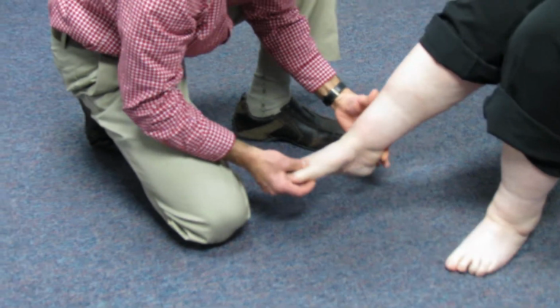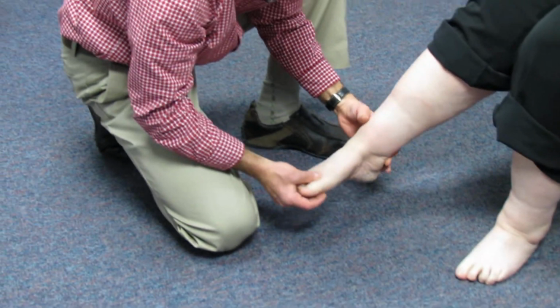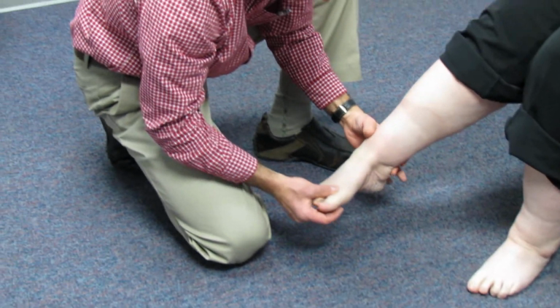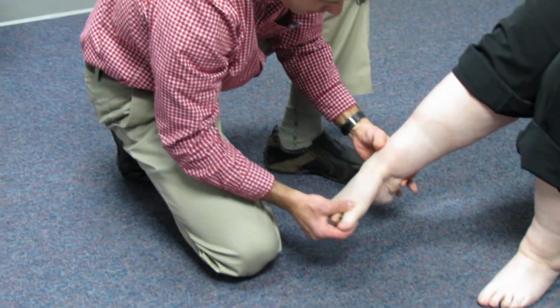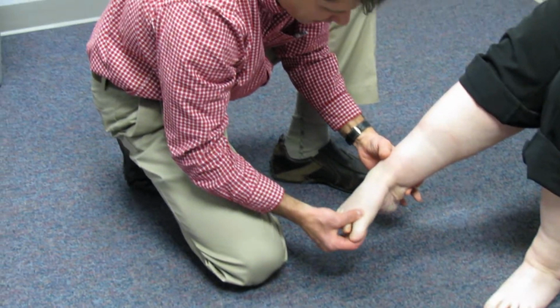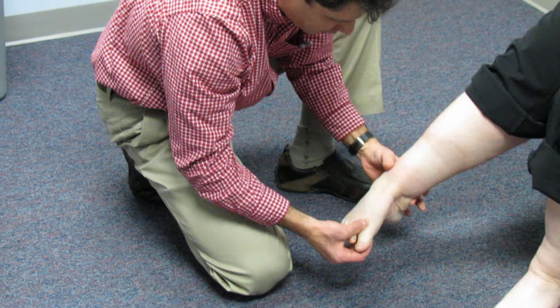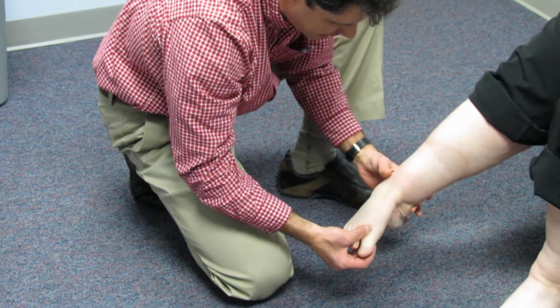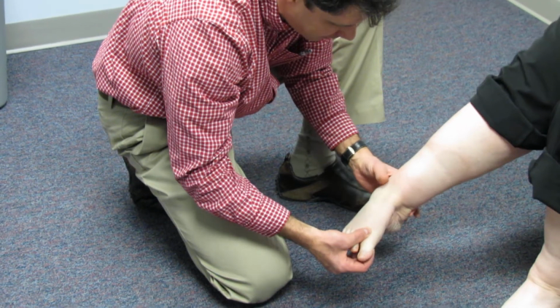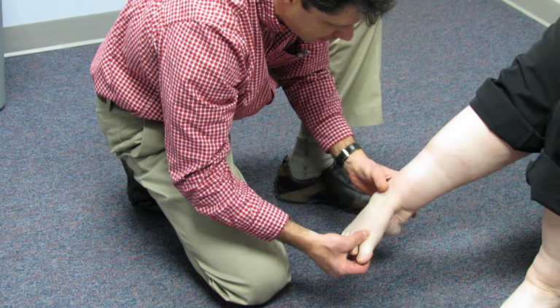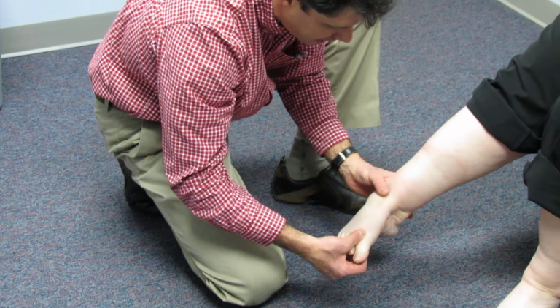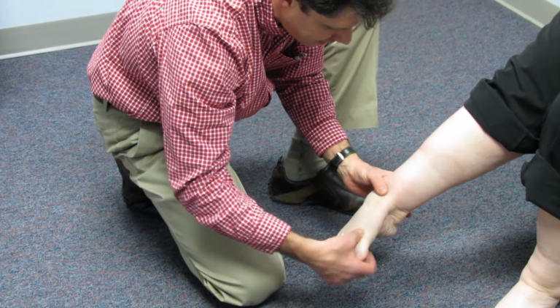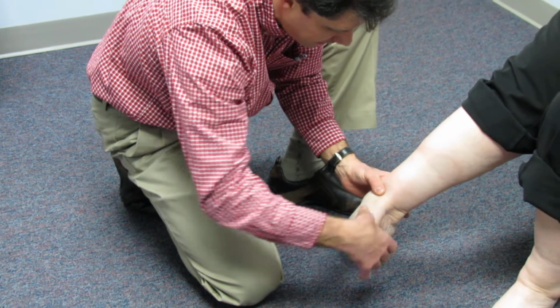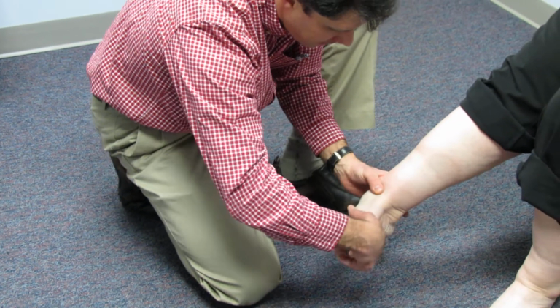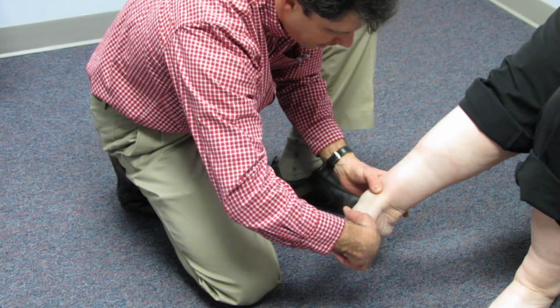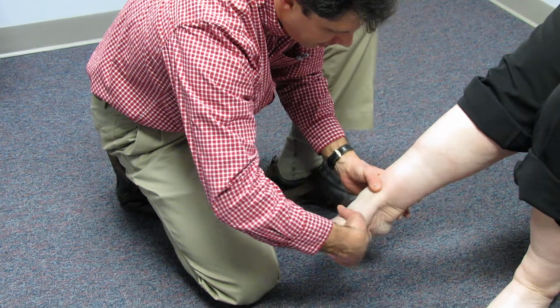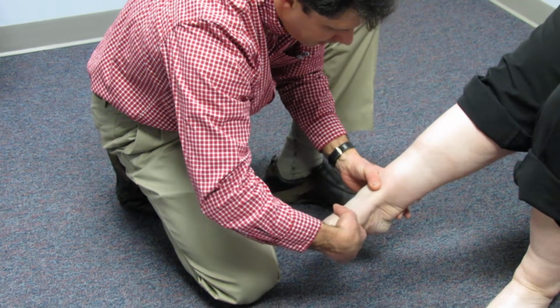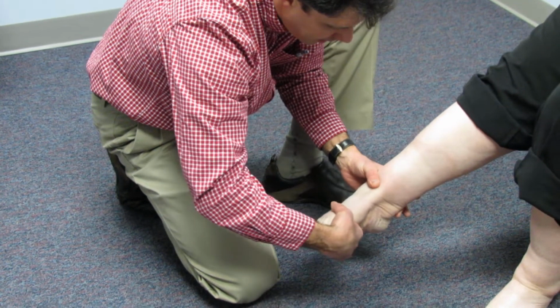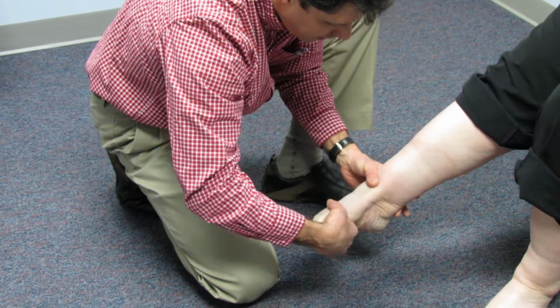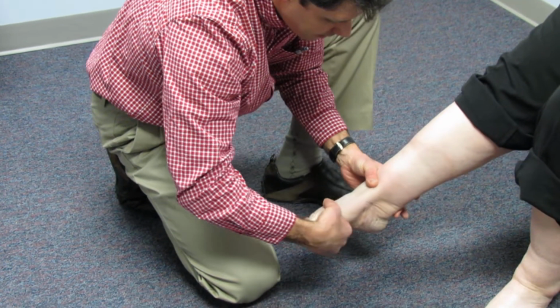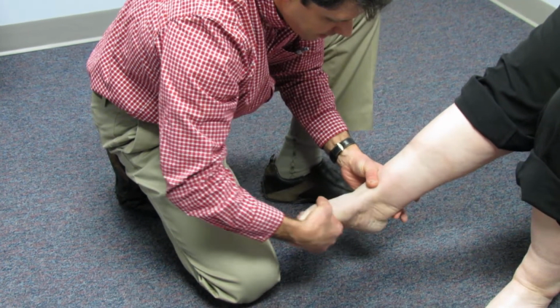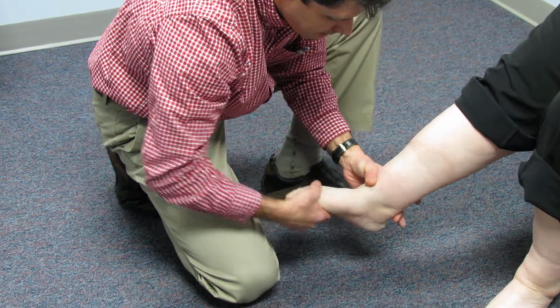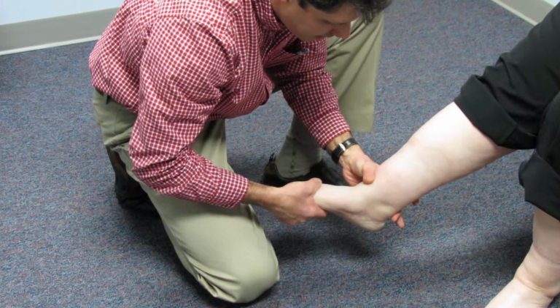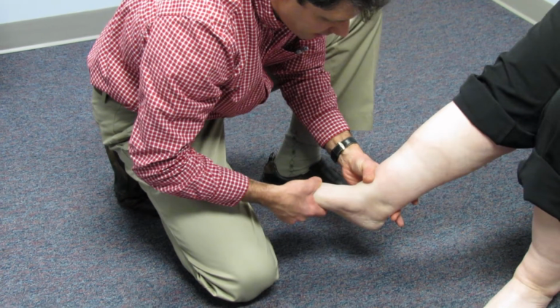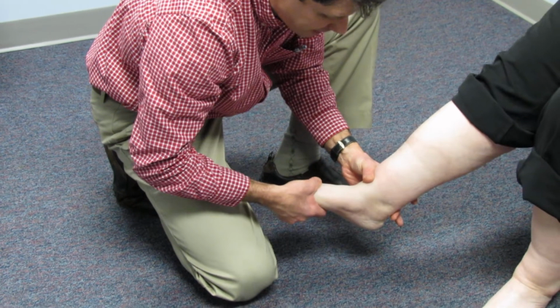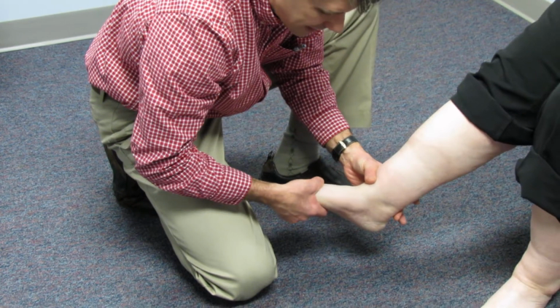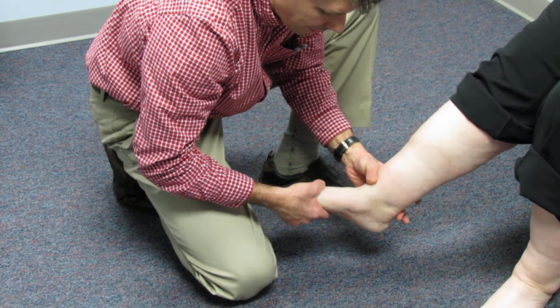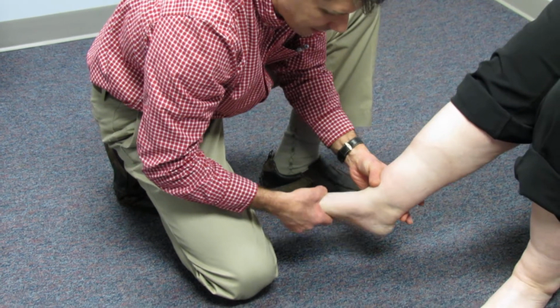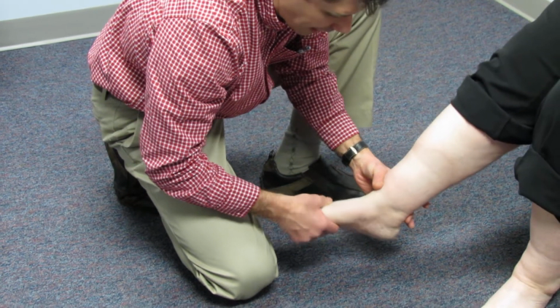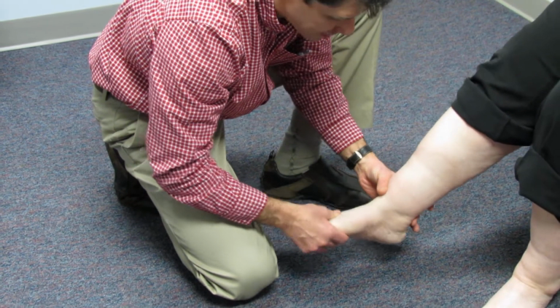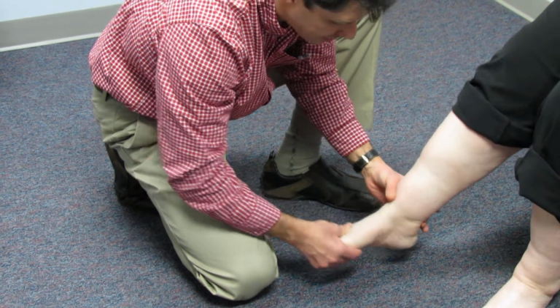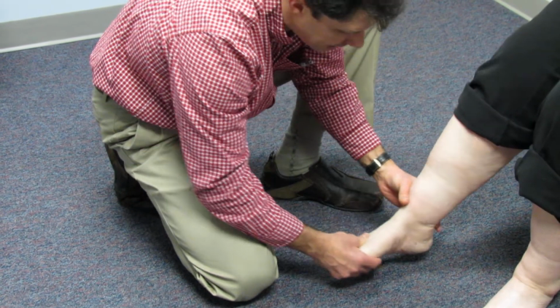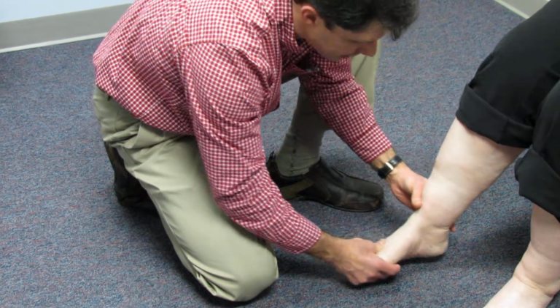We're going to have her do it one more time — point down and turn in. Go ahead, and see how it collapses really easily.